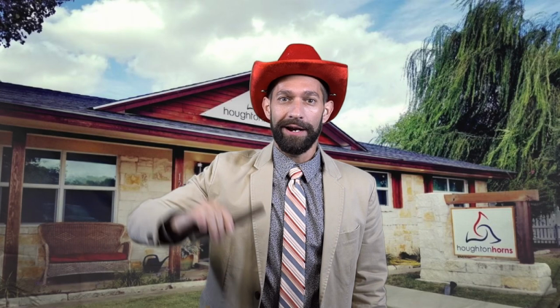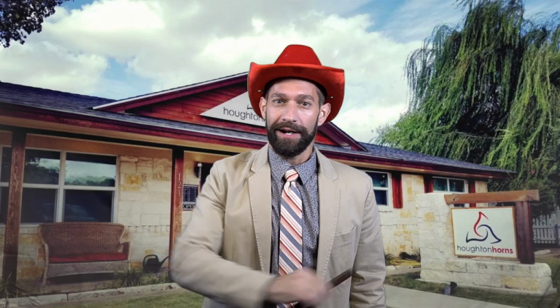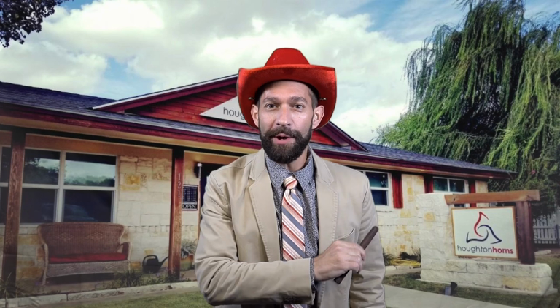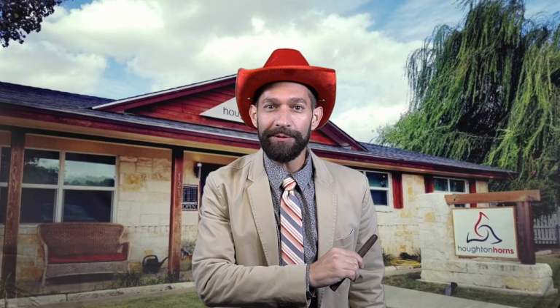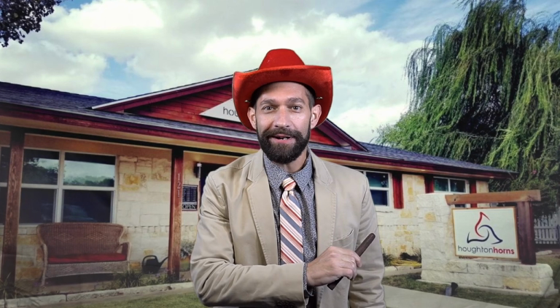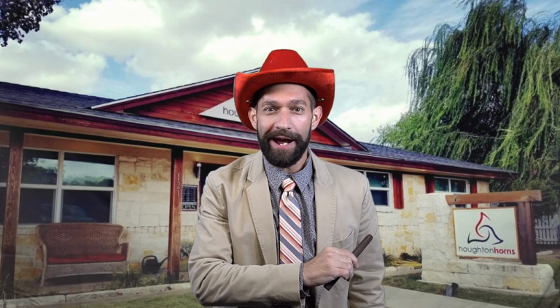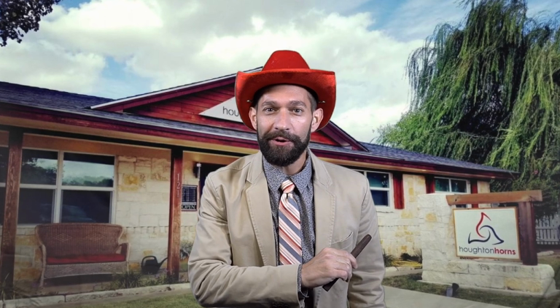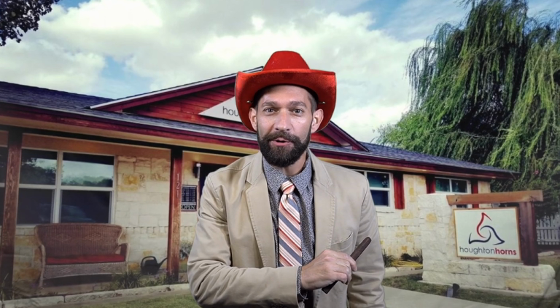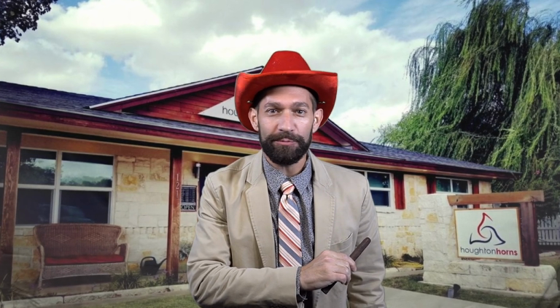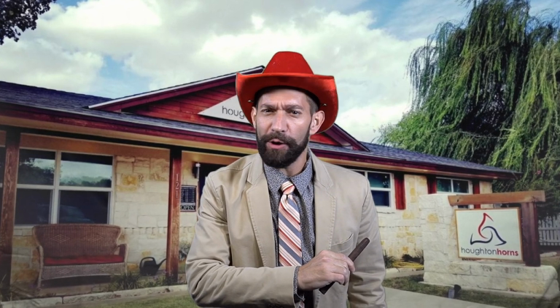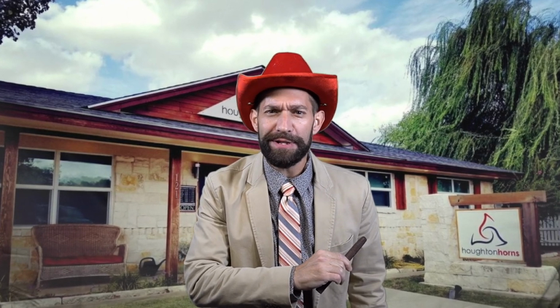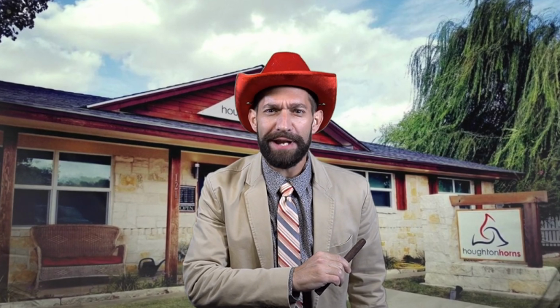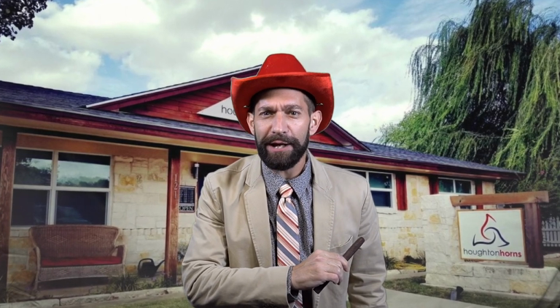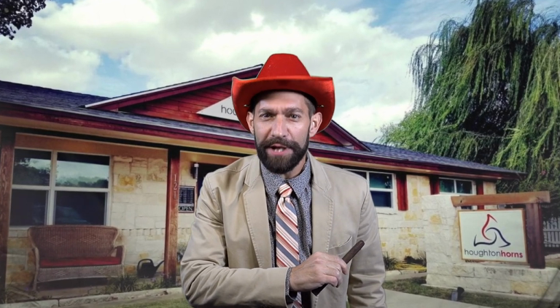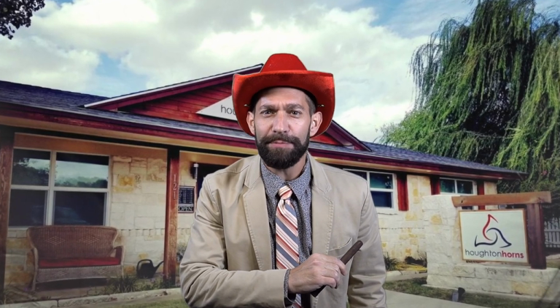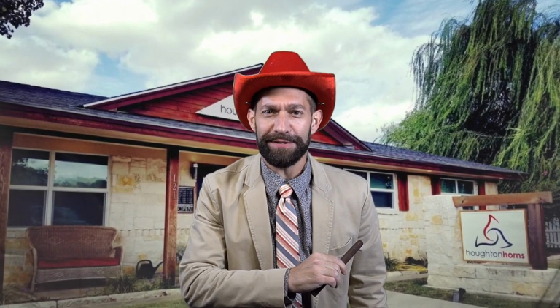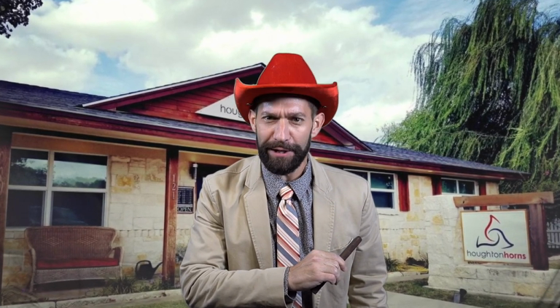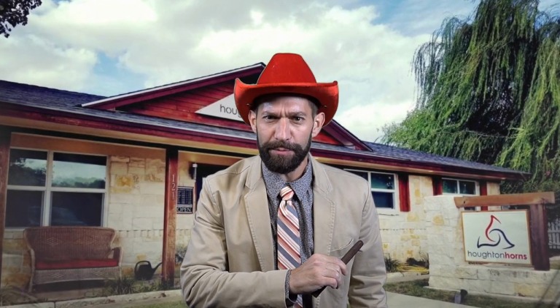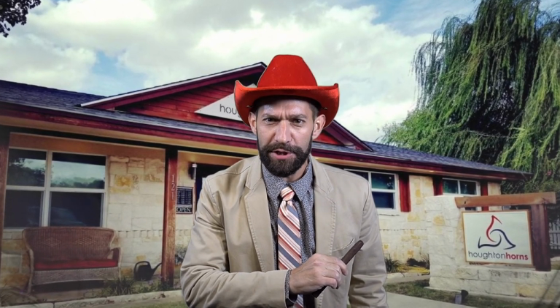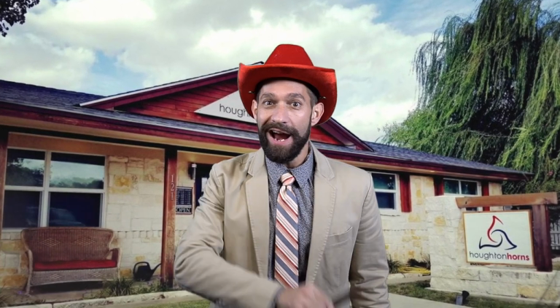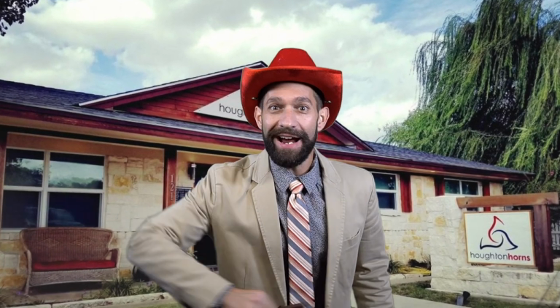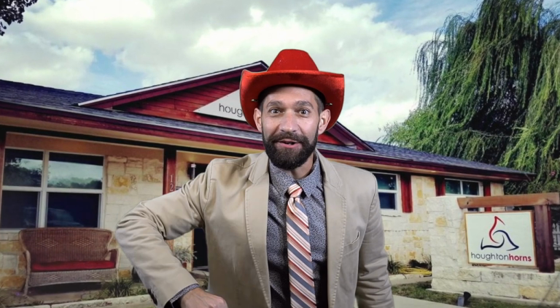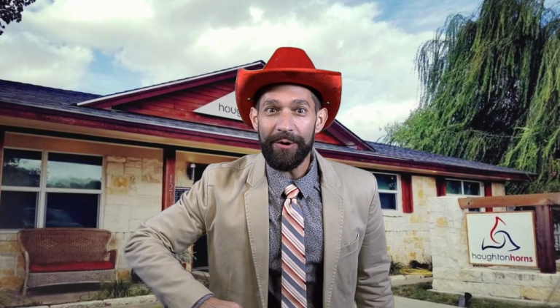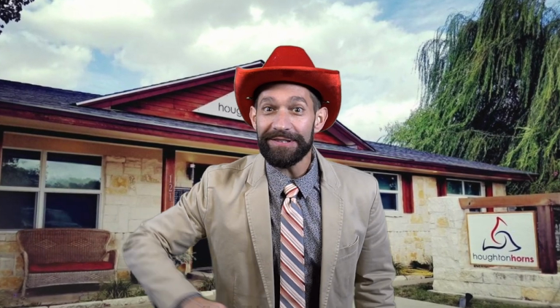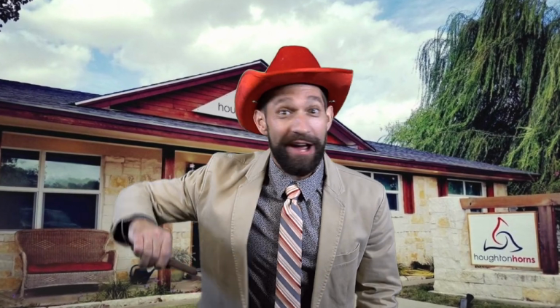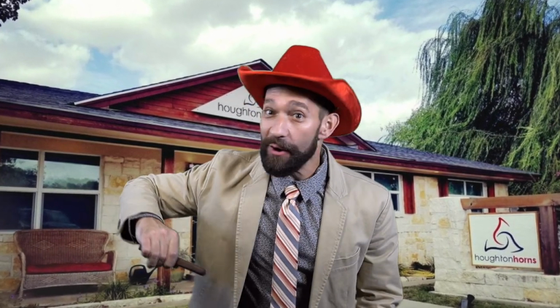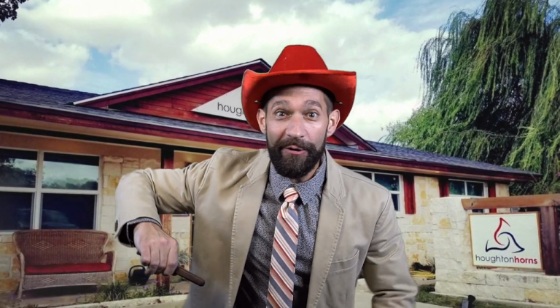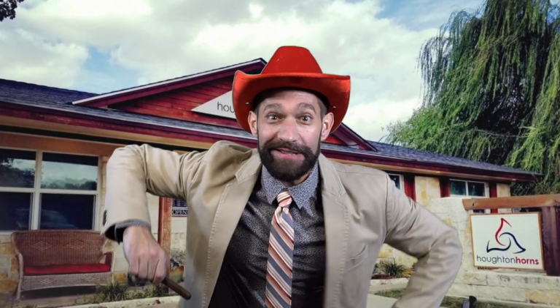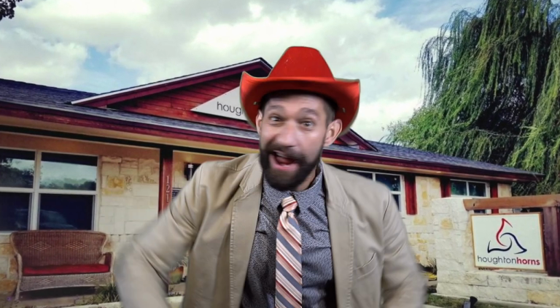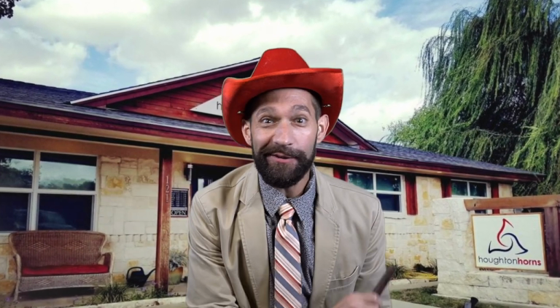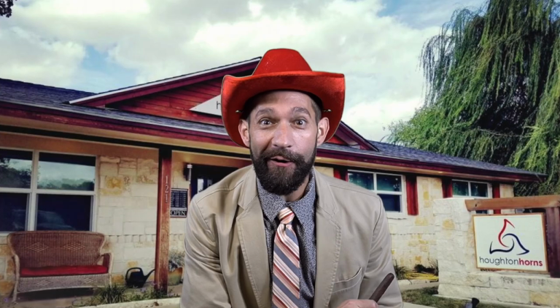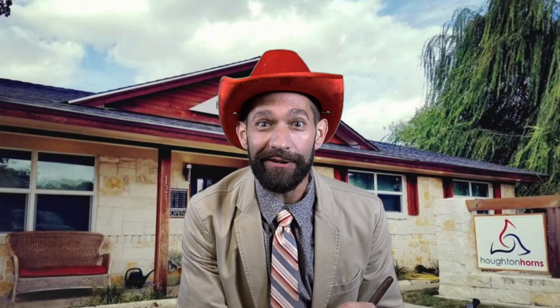Come on down to Houtin' Horns, where we stack them deep and sell them cheap. Houtin' Horns, Houtin' Horns, Houtin' Horns!